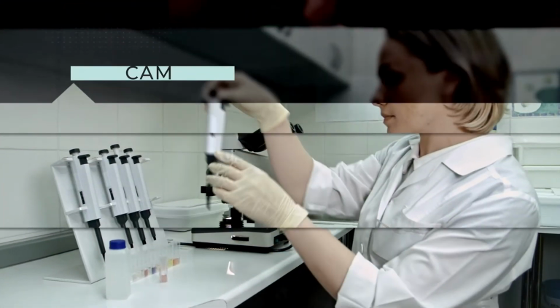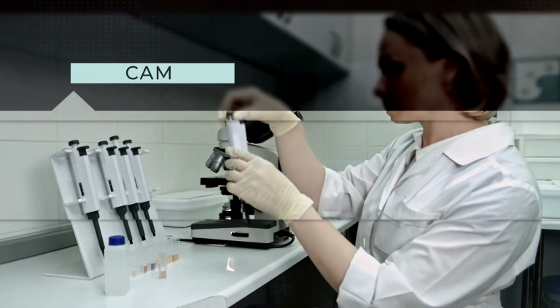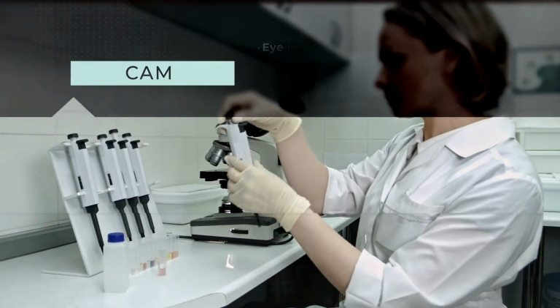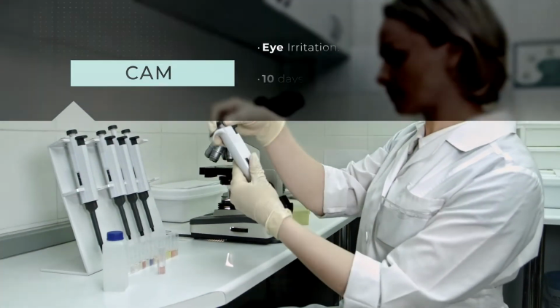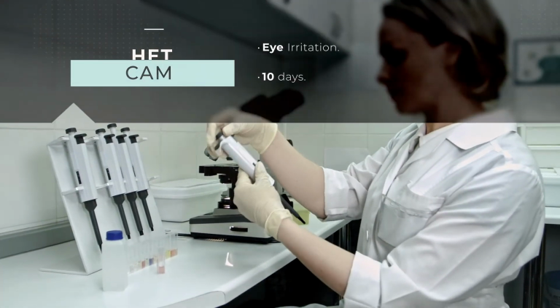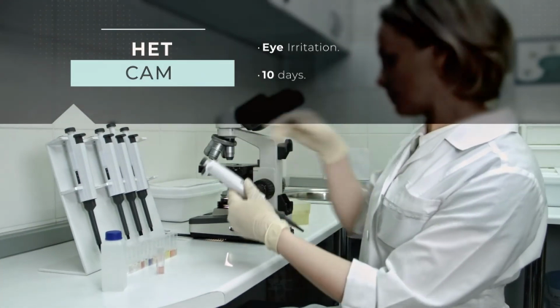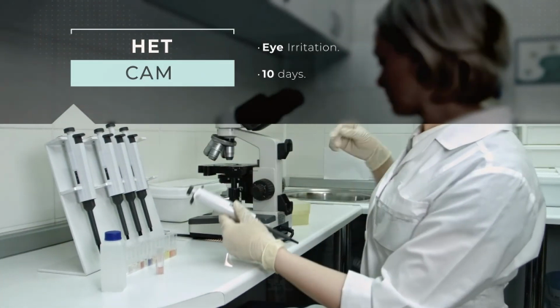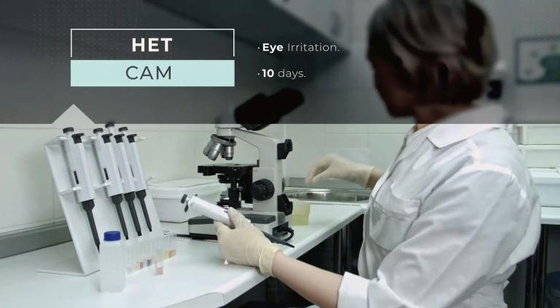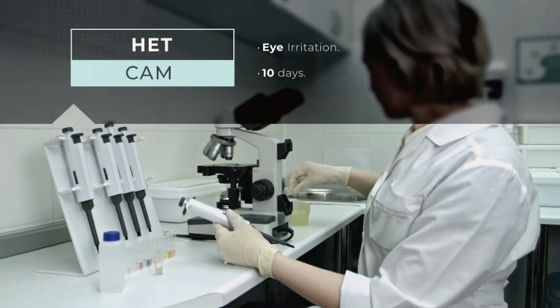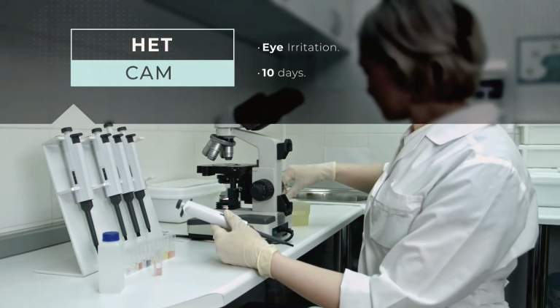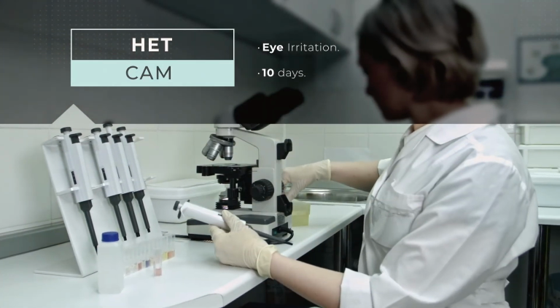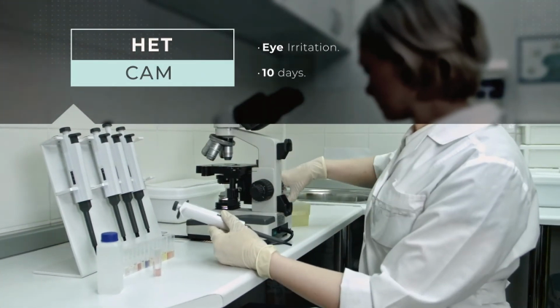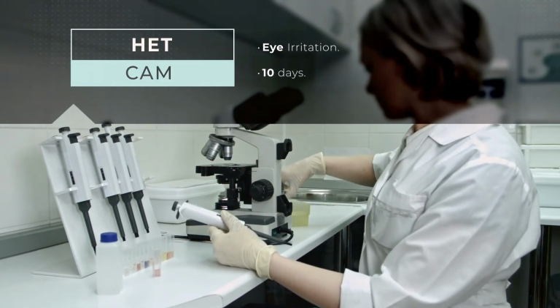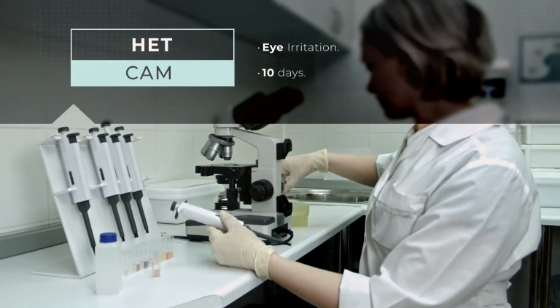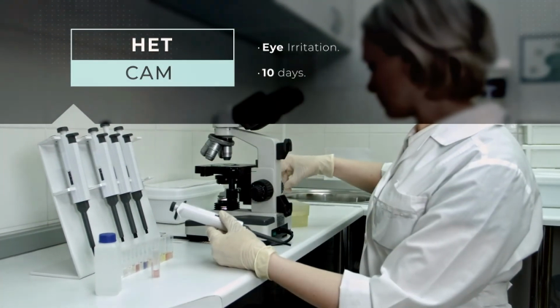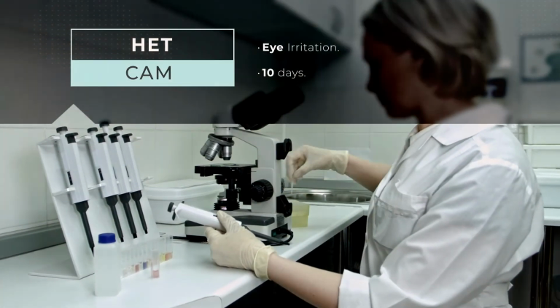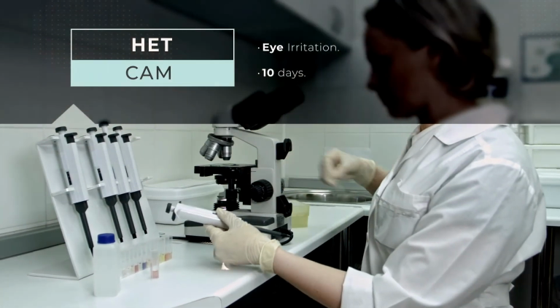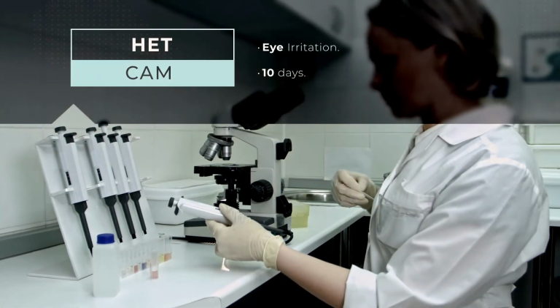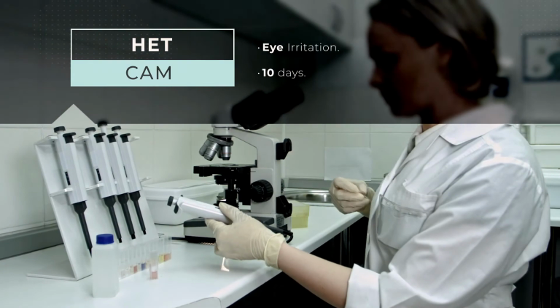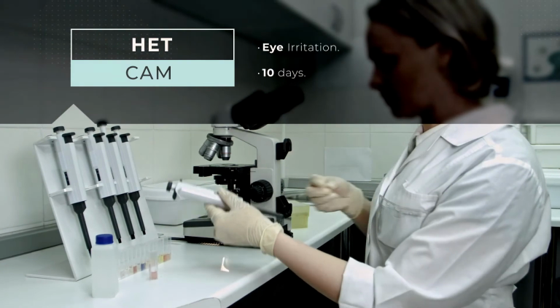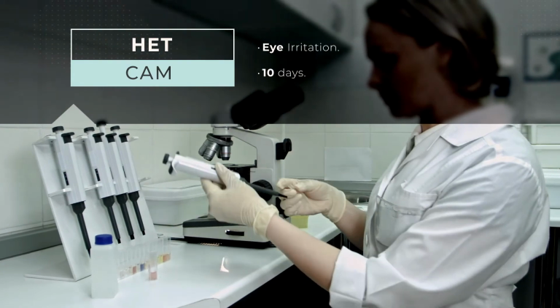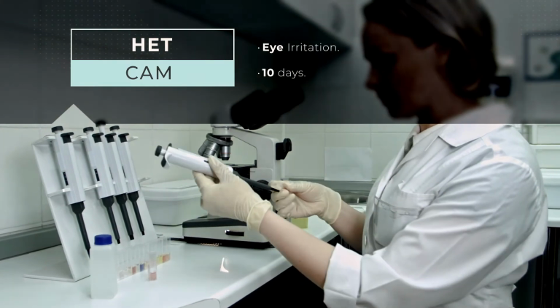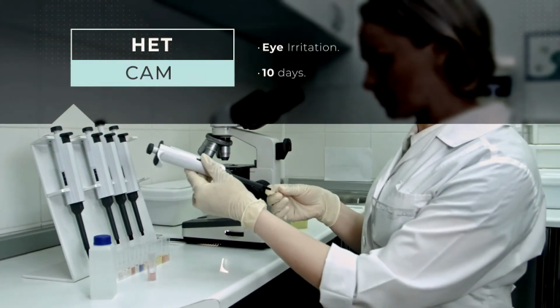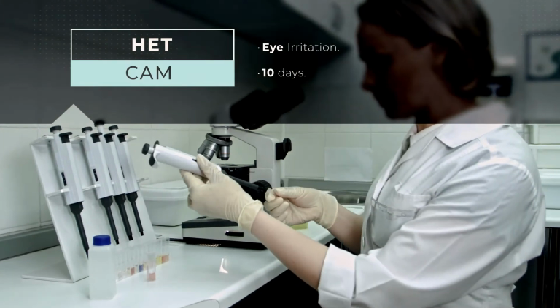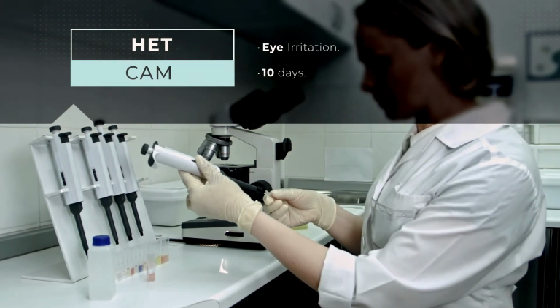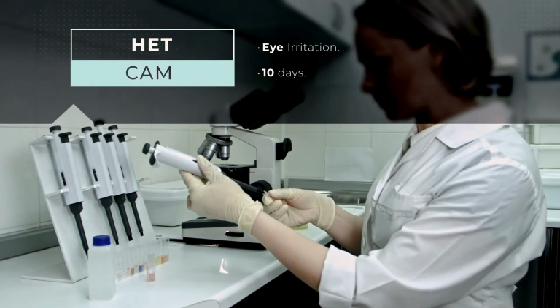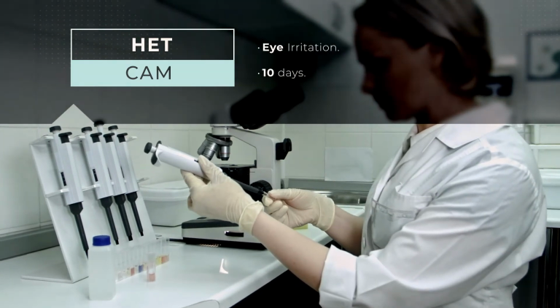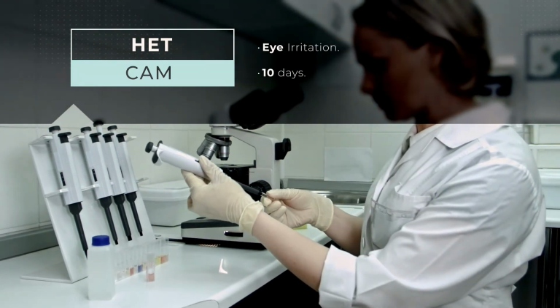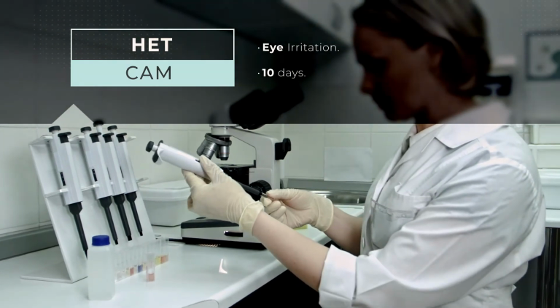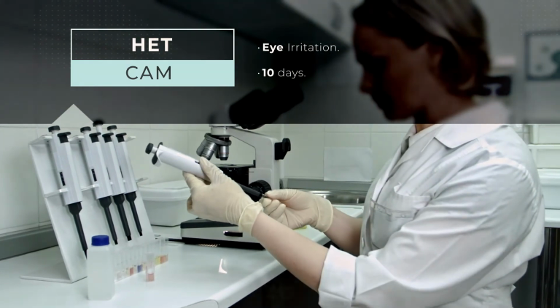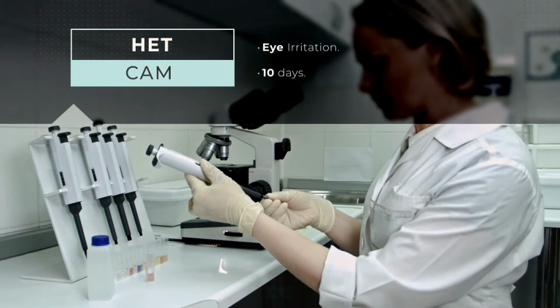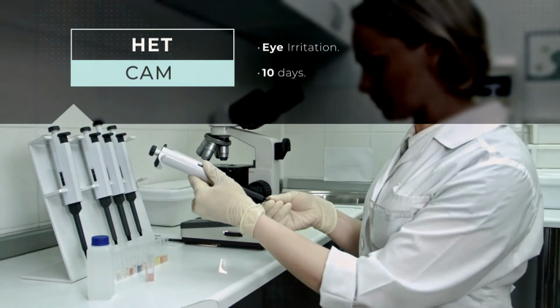Head cam. Valid to ensure the safety of the products in contact with the eye and mucous membranes.